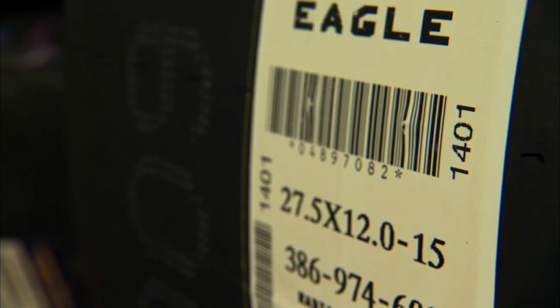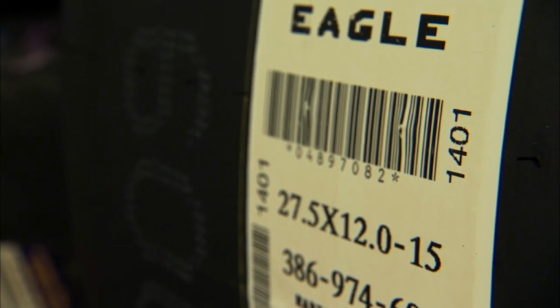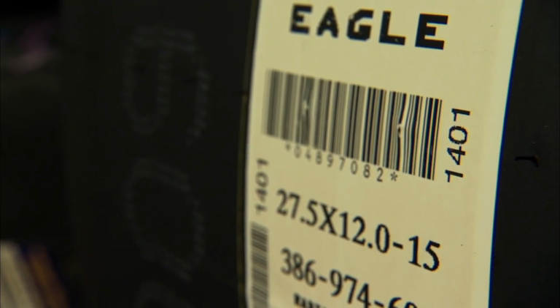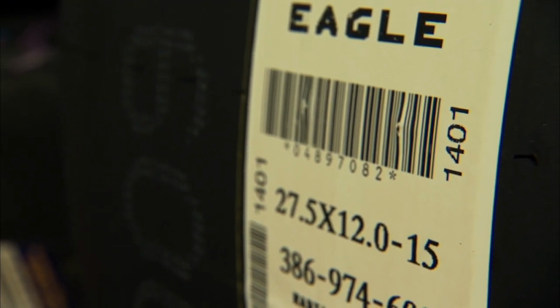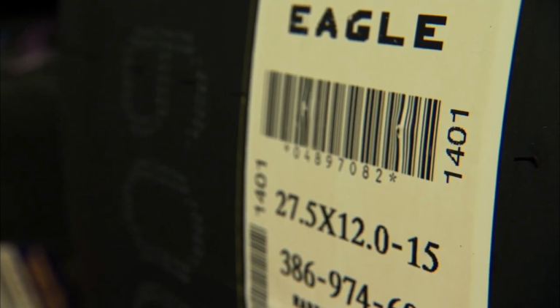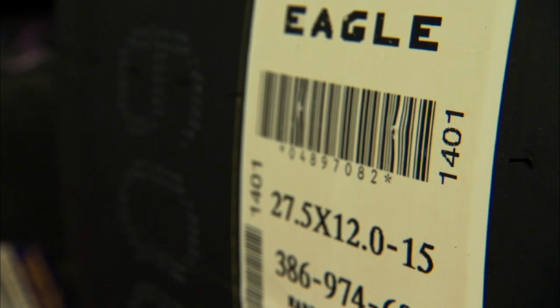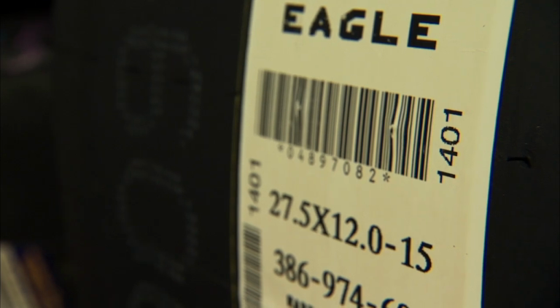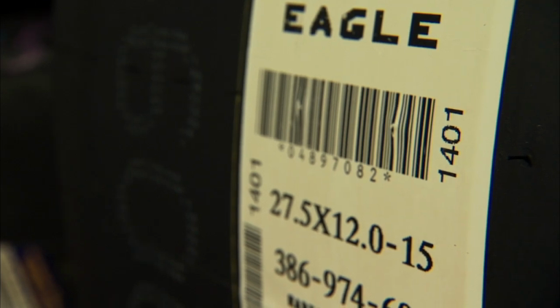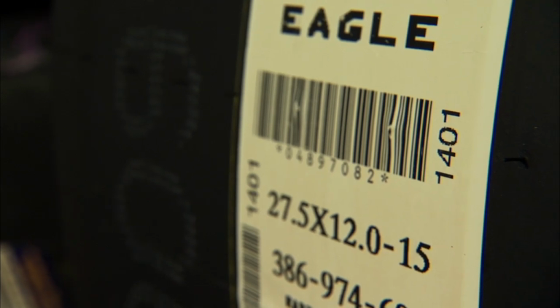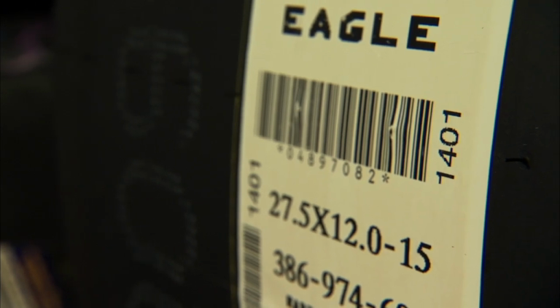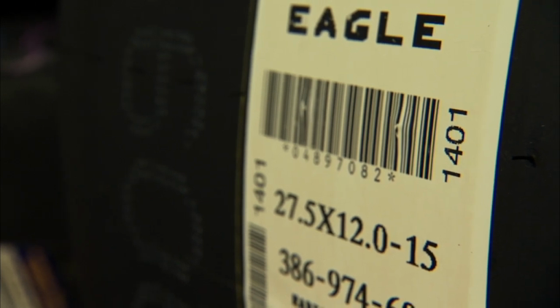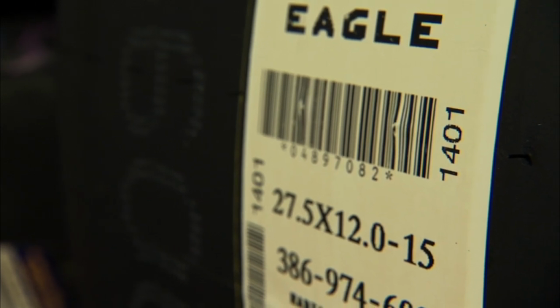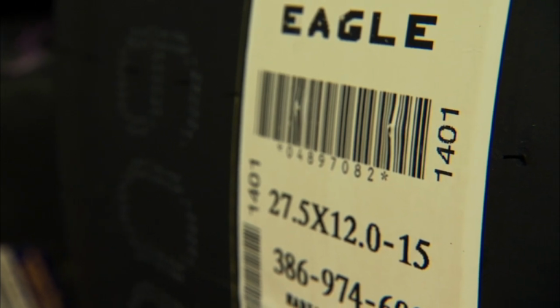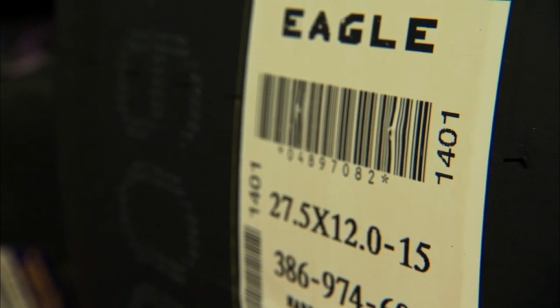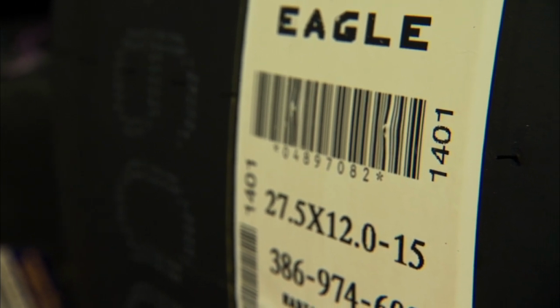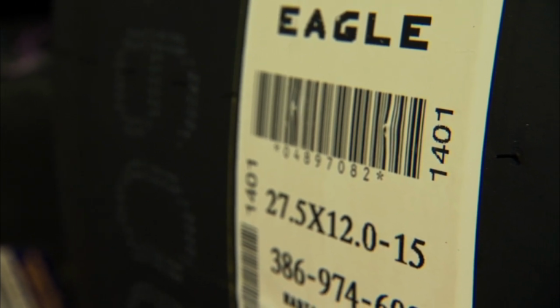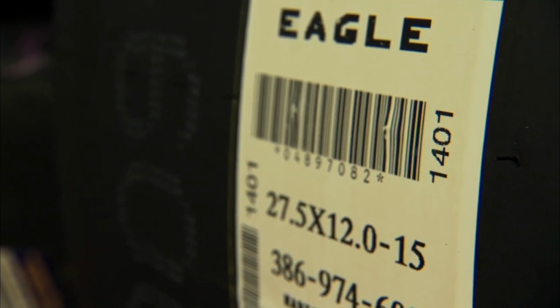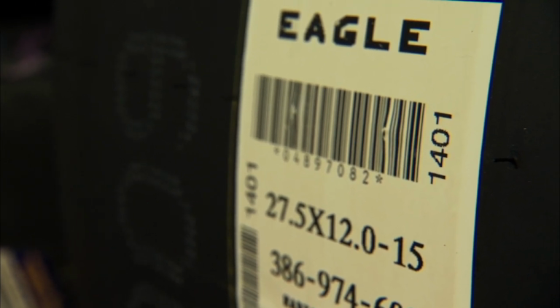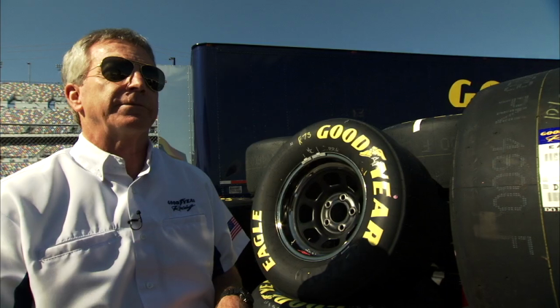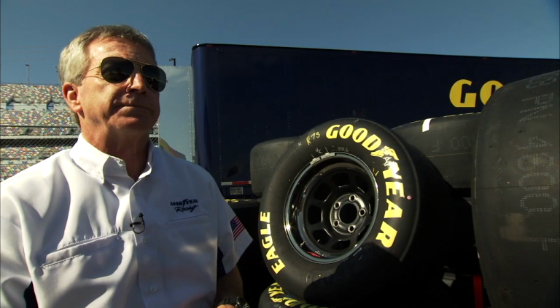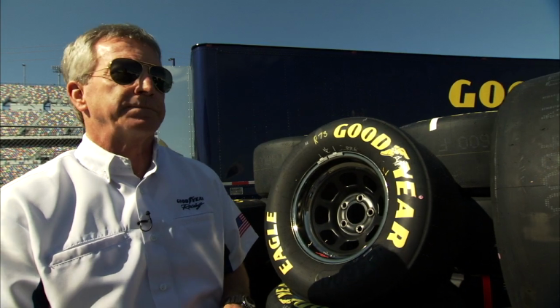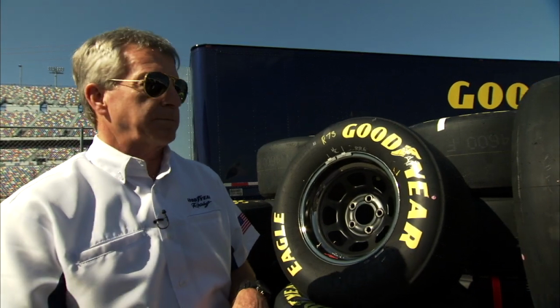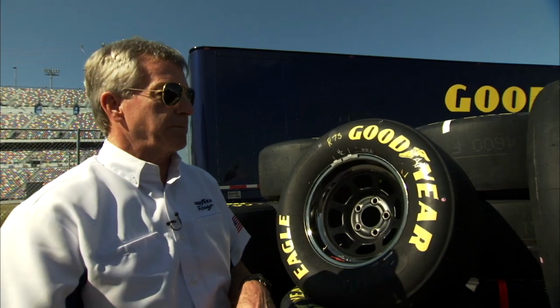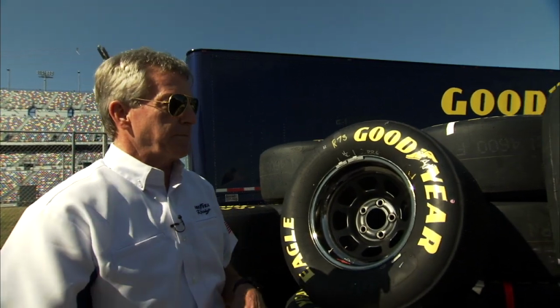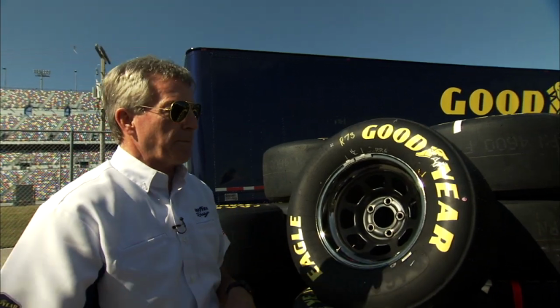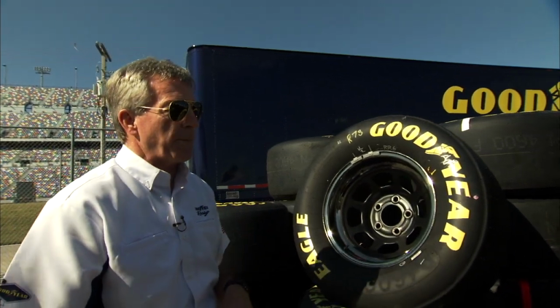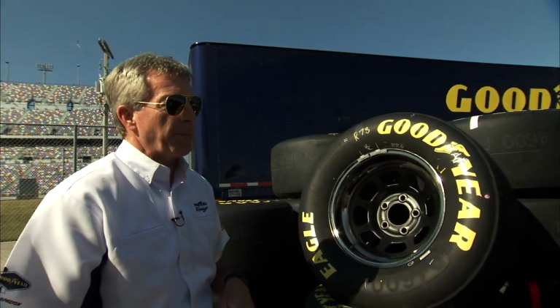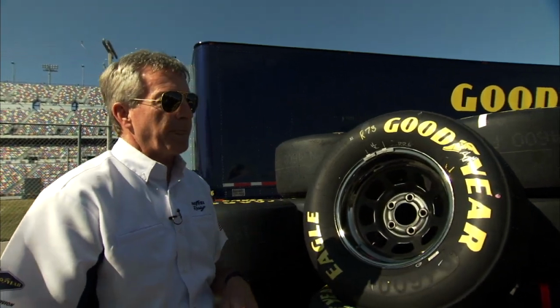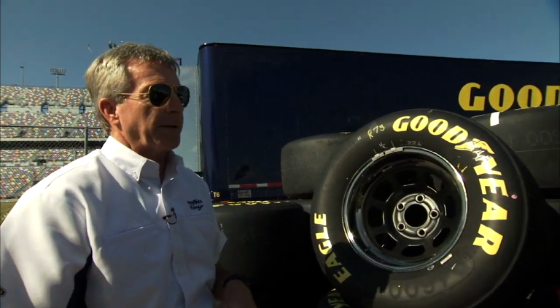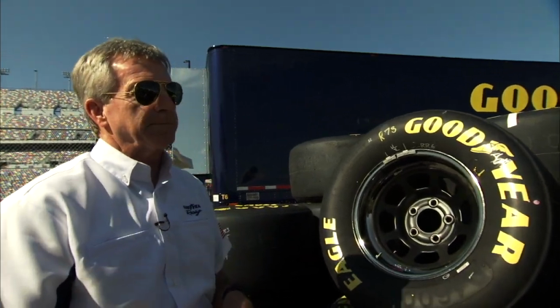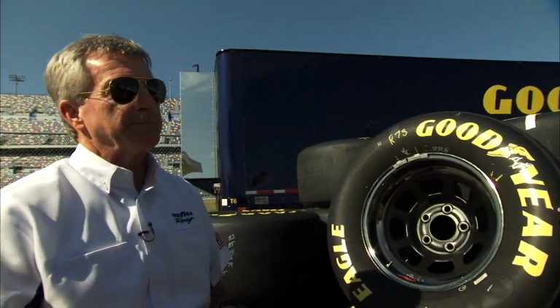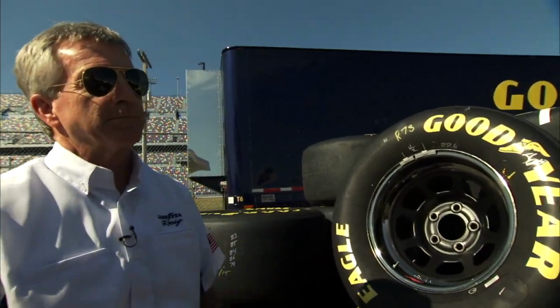We also have the tire size, we have our product code for shipping and inventory purposes, and so on. There's also a lot of handwritten information on these tires — tell me a little bit about that marking.